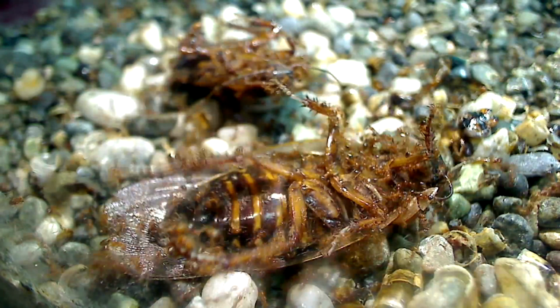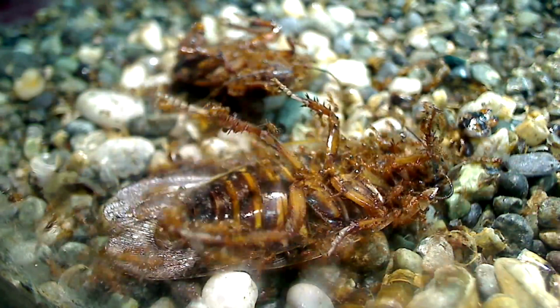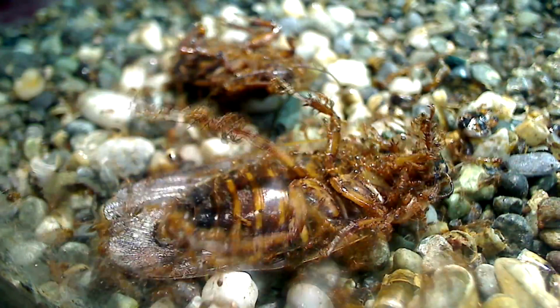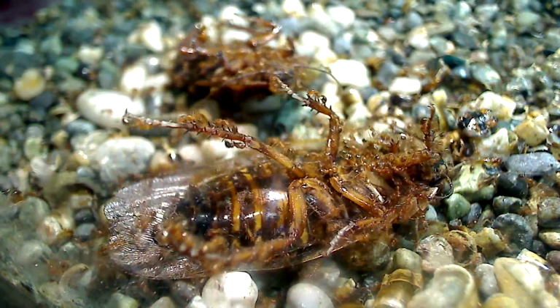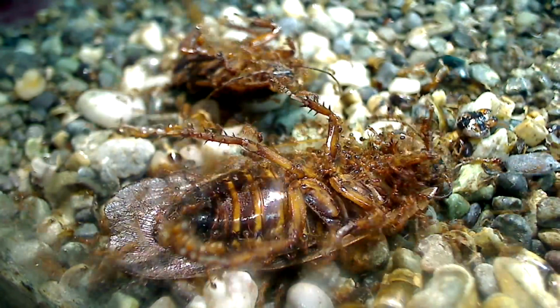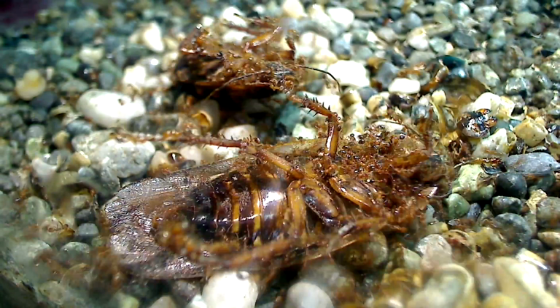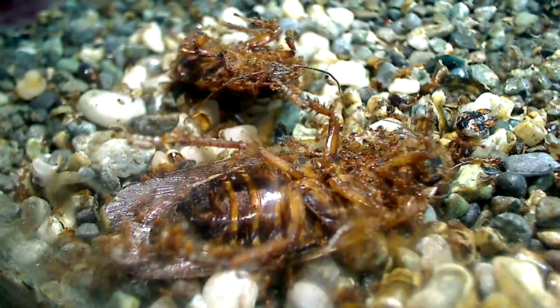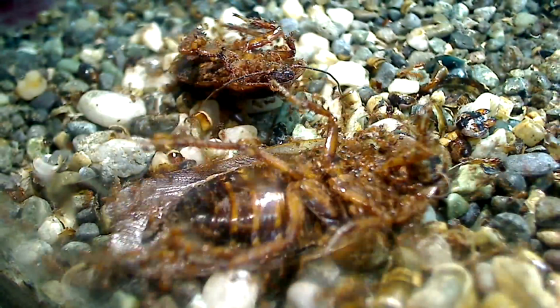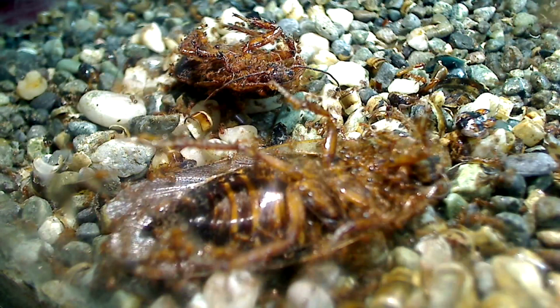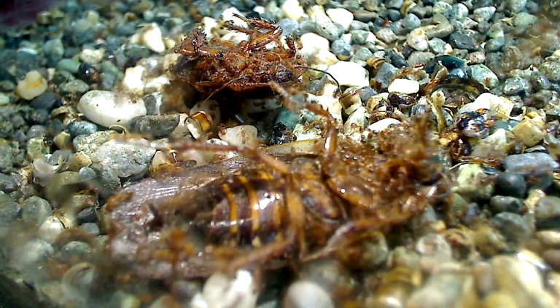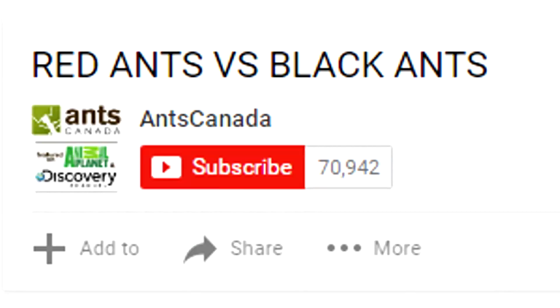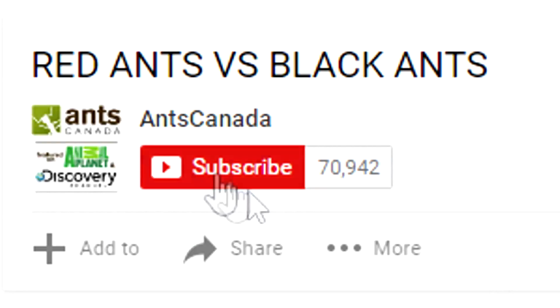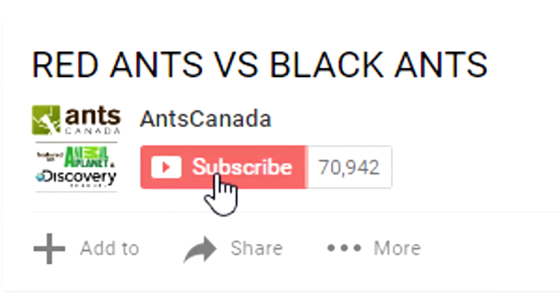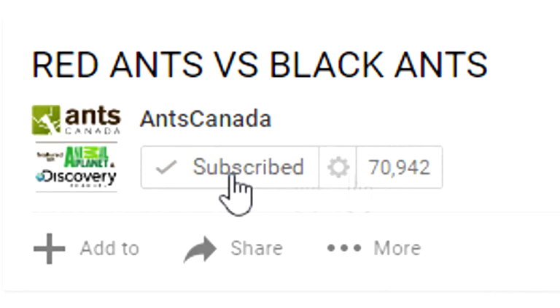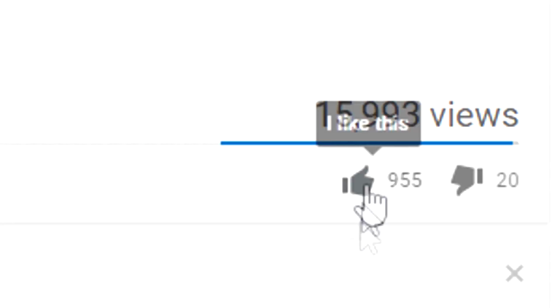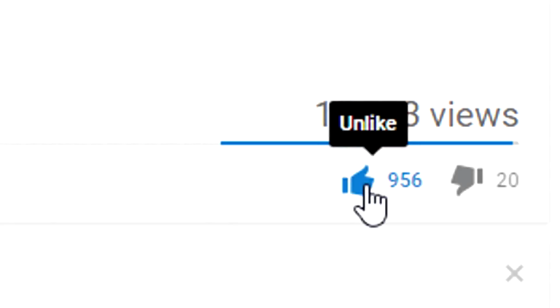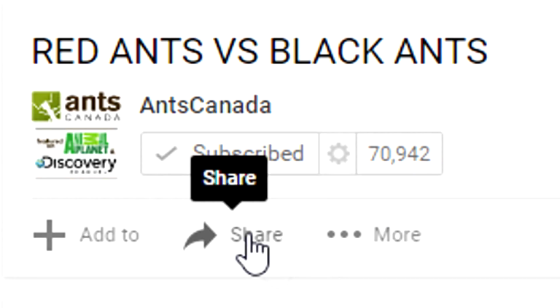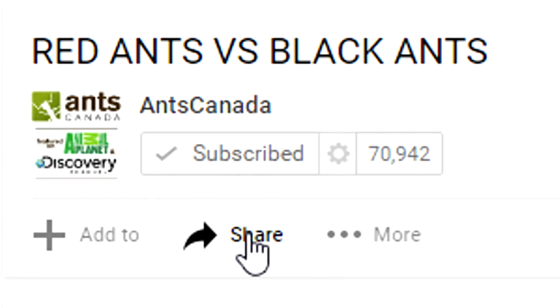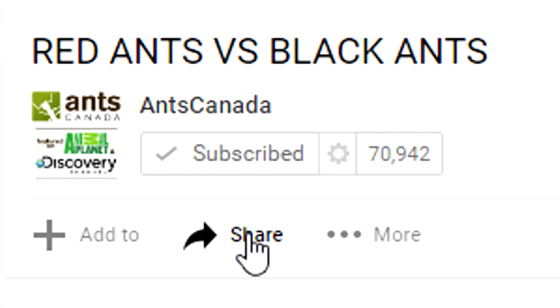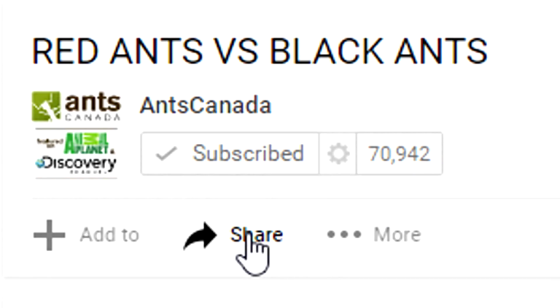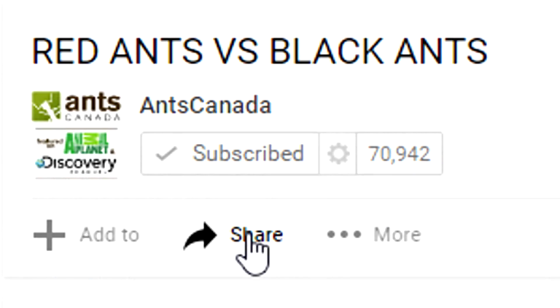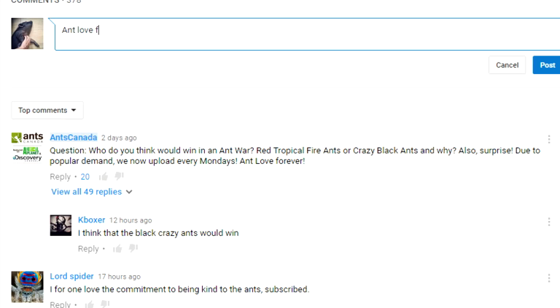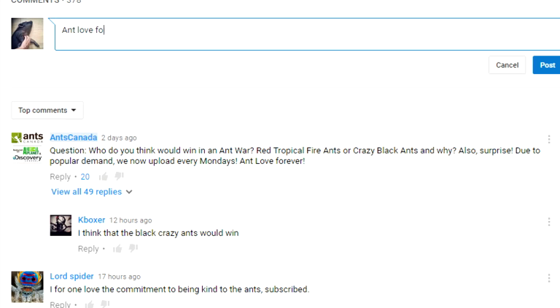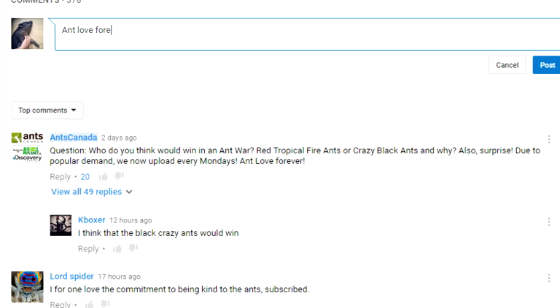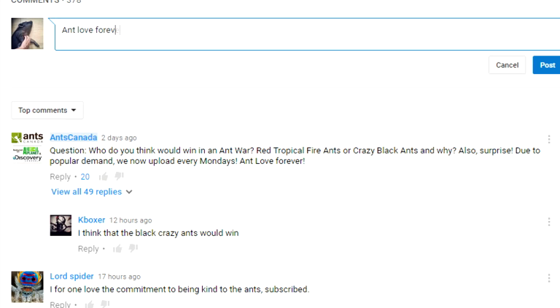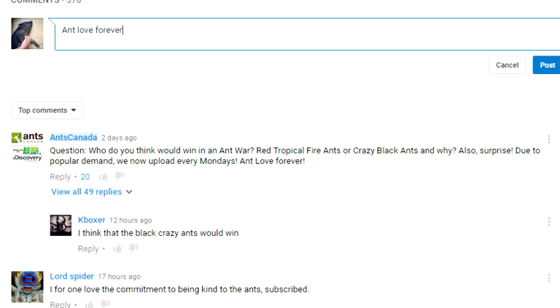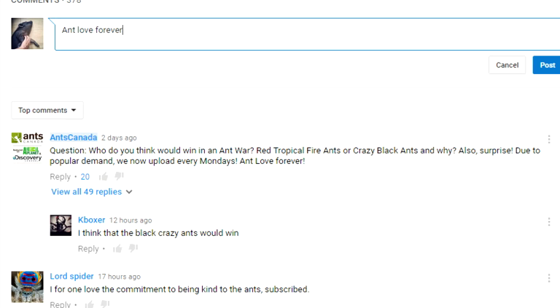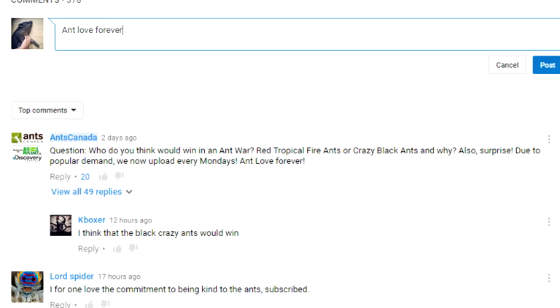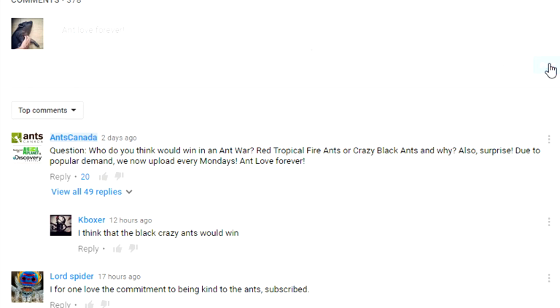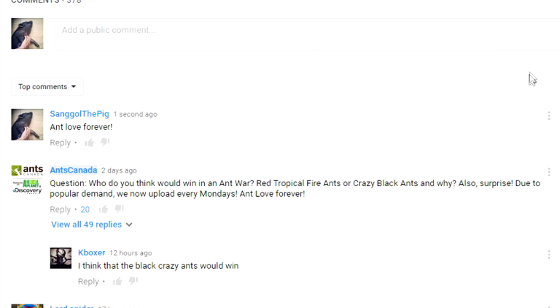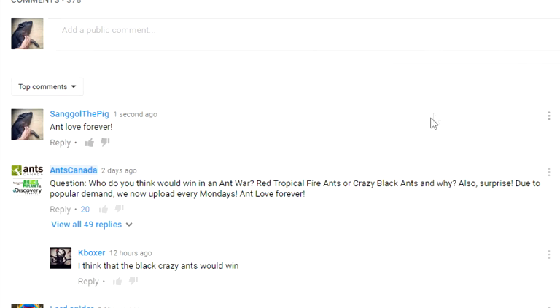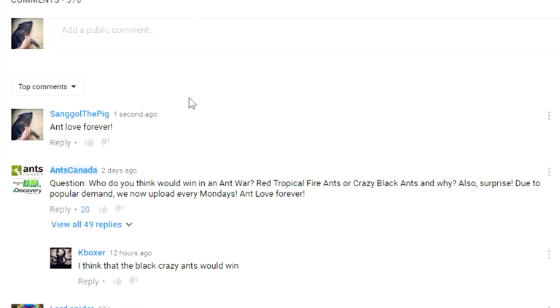Thanks guys for tuning into another video. Don't forget to subscribe, like, share, and comment. This is AntsCanada signing out.